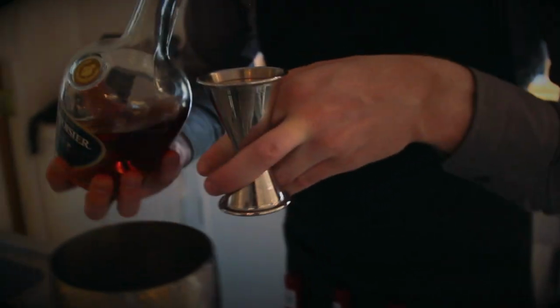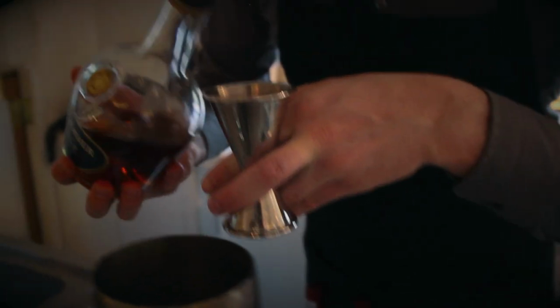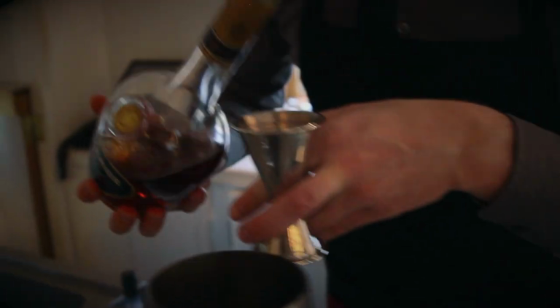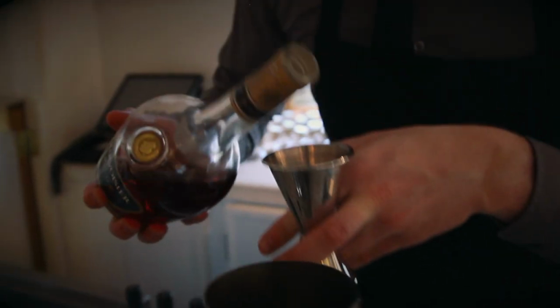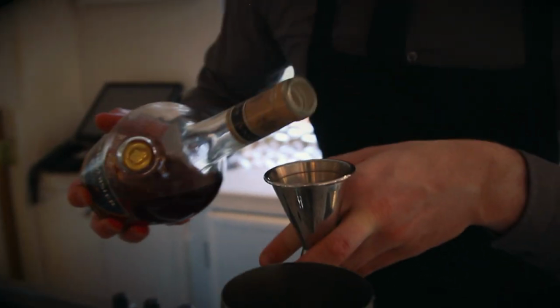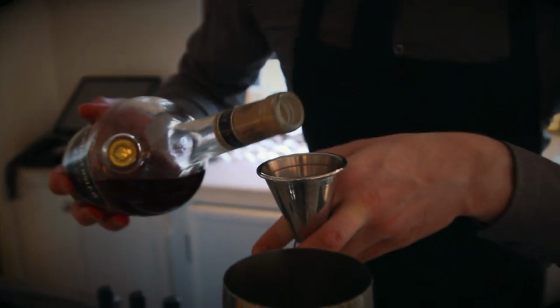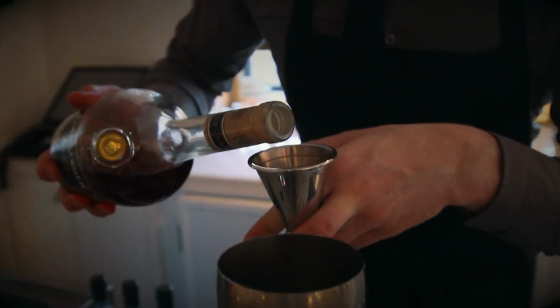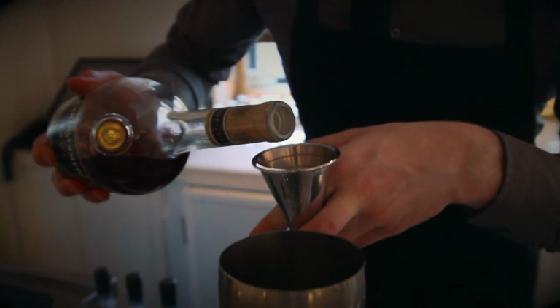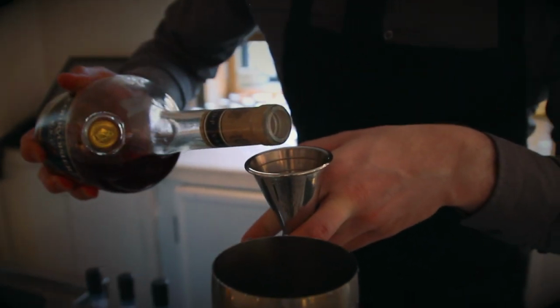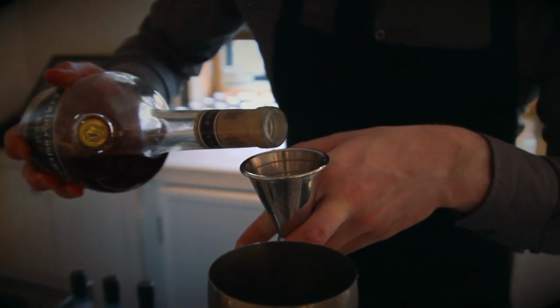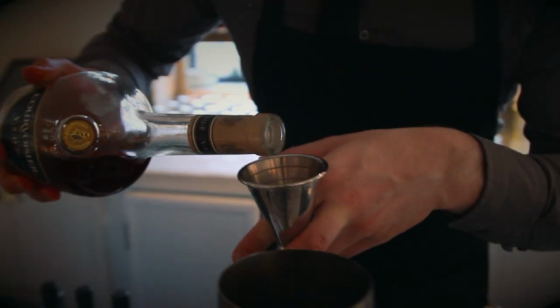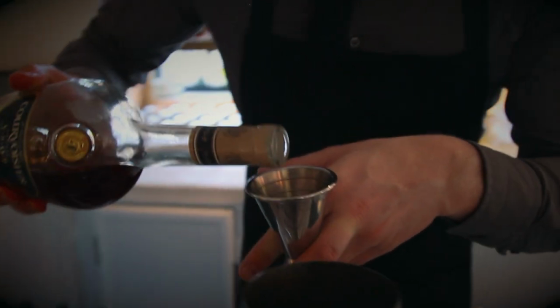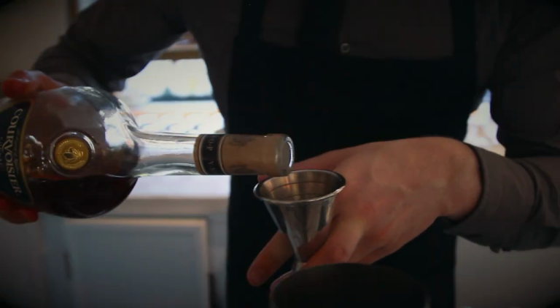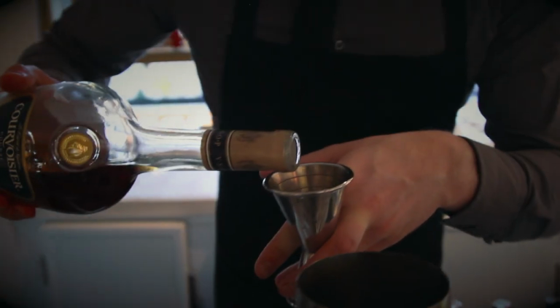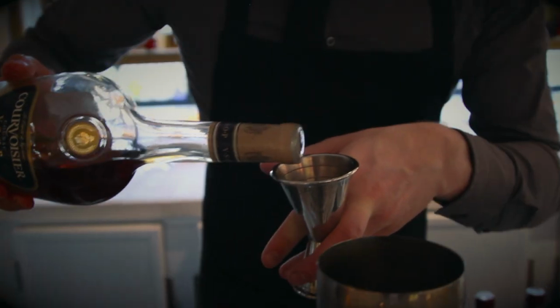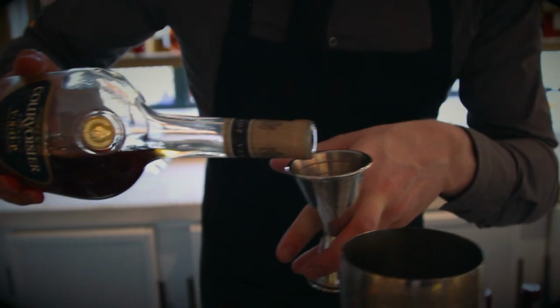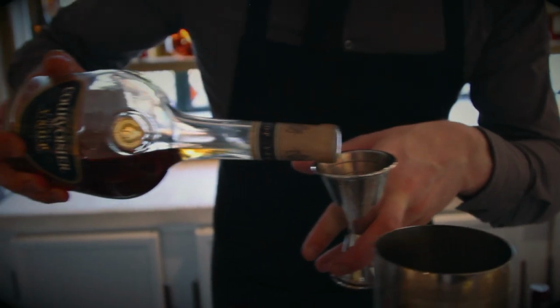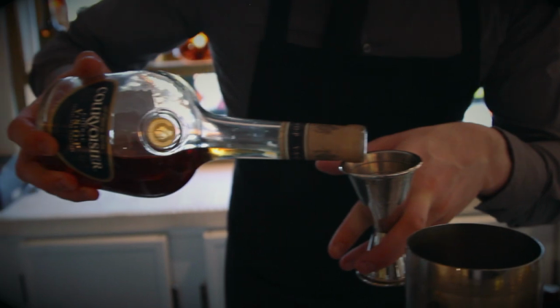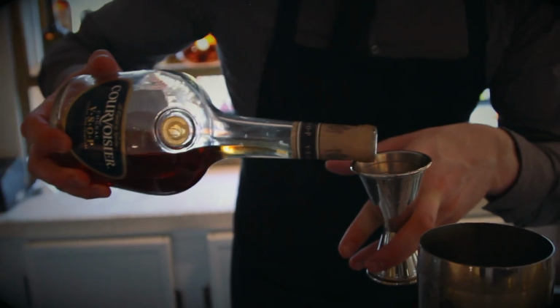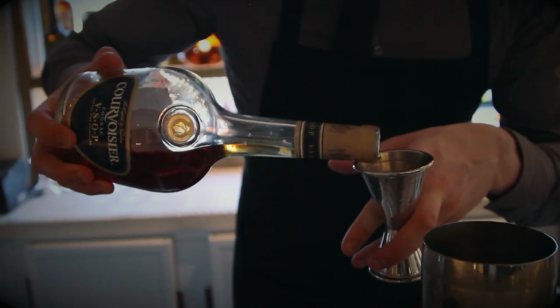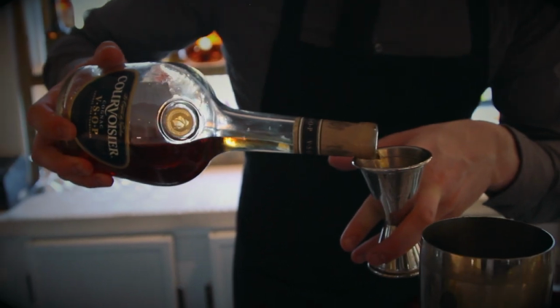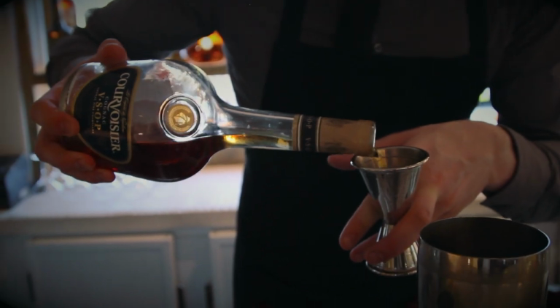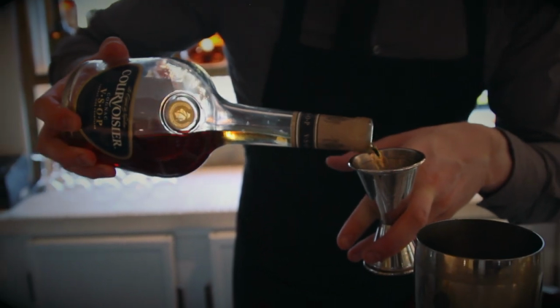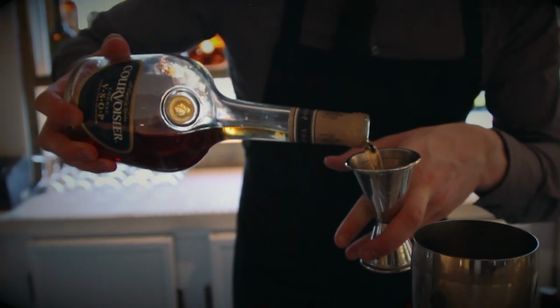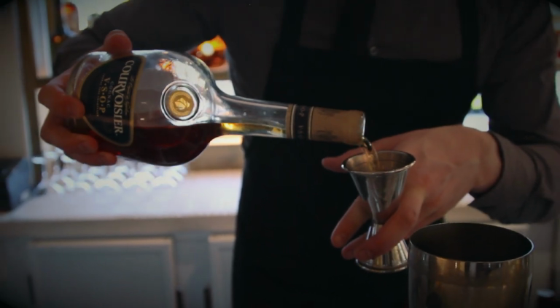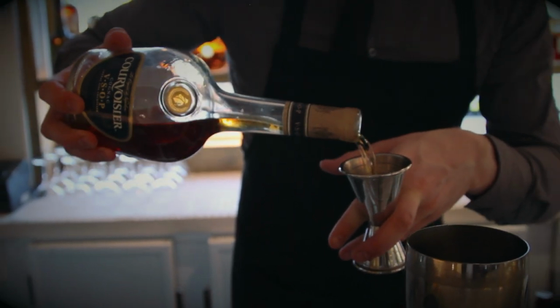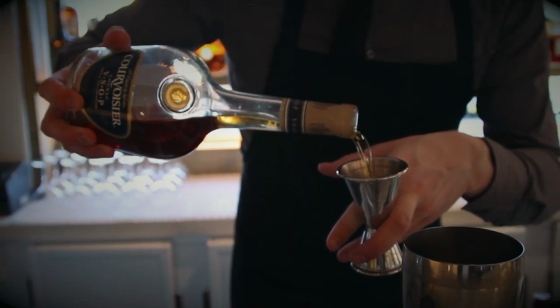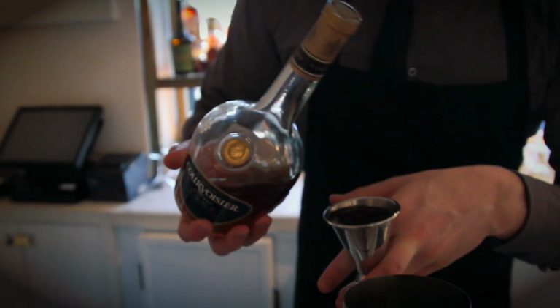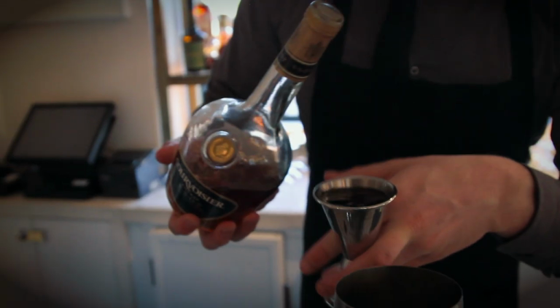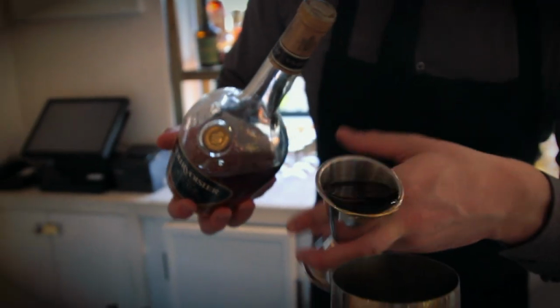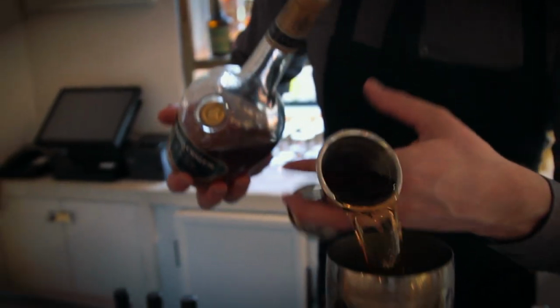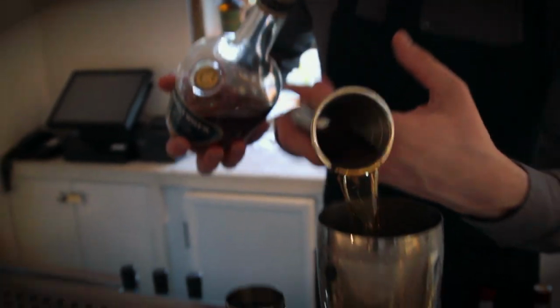After that we have the most important ingredient, the Cavourcier VSOP, at 60 ml.